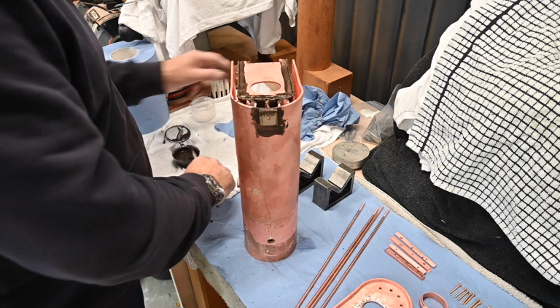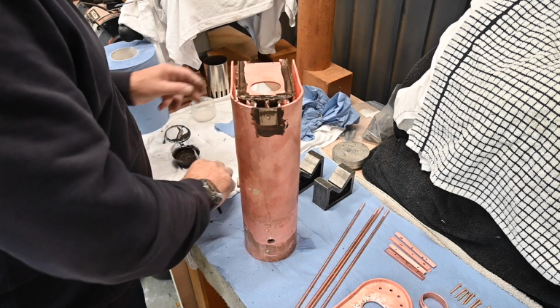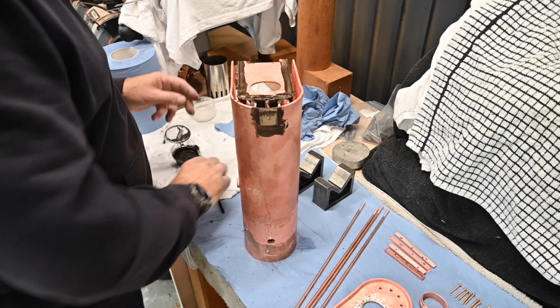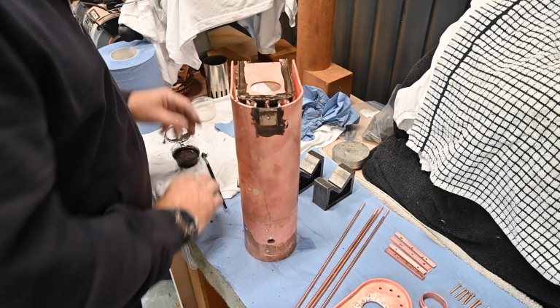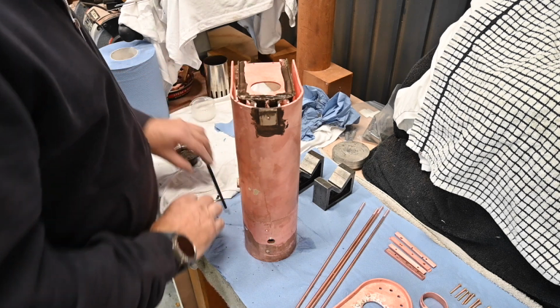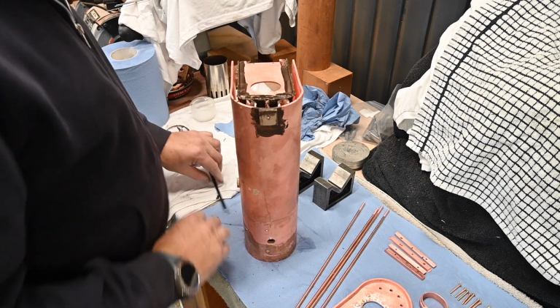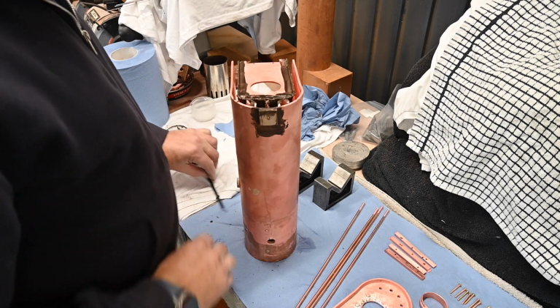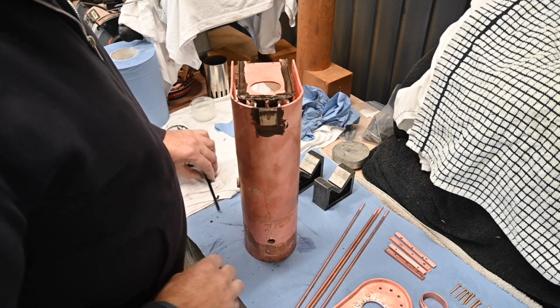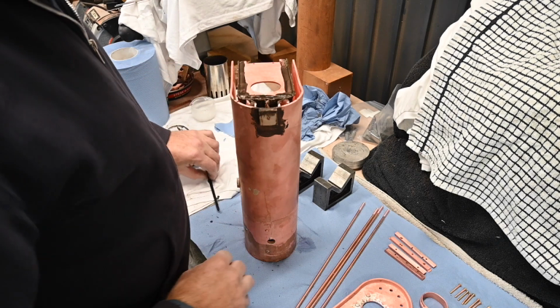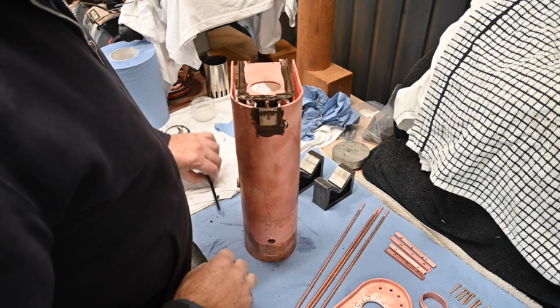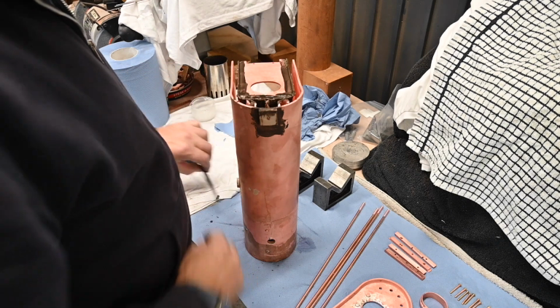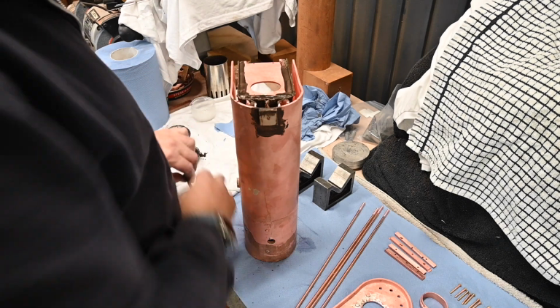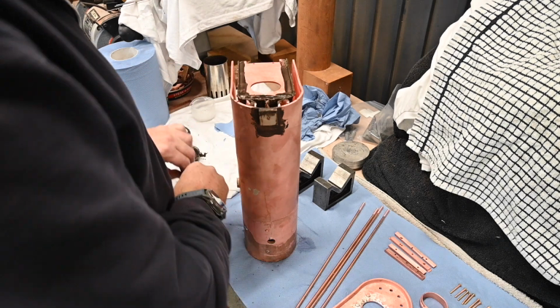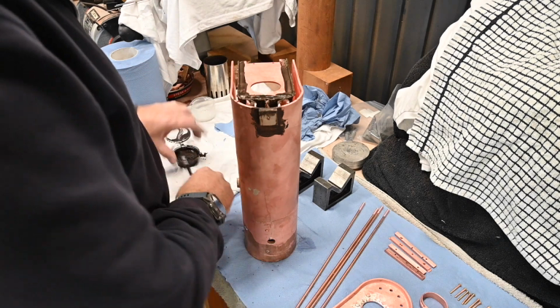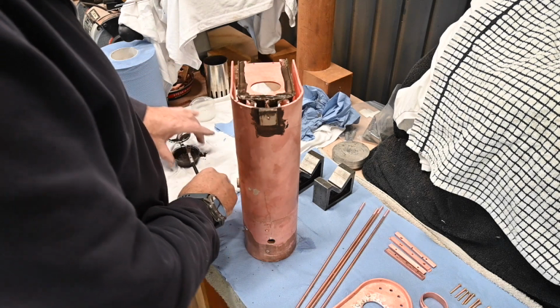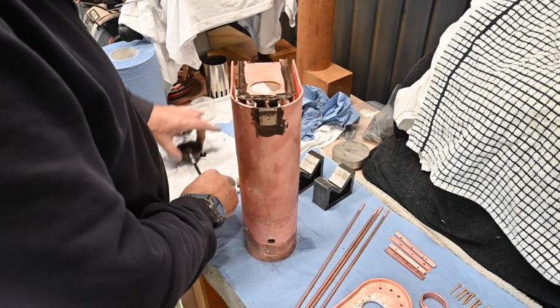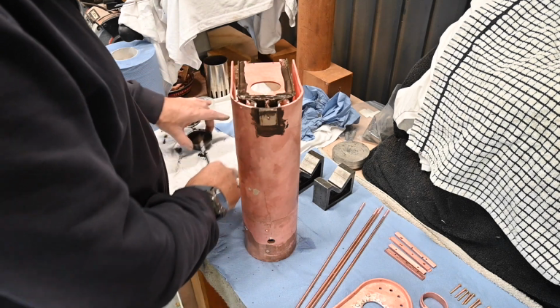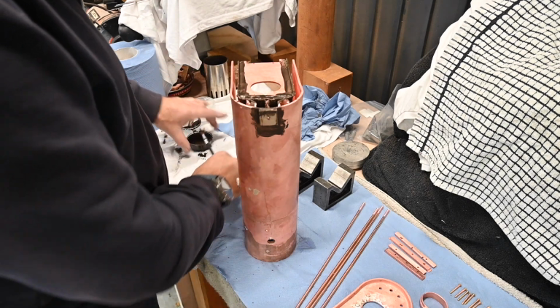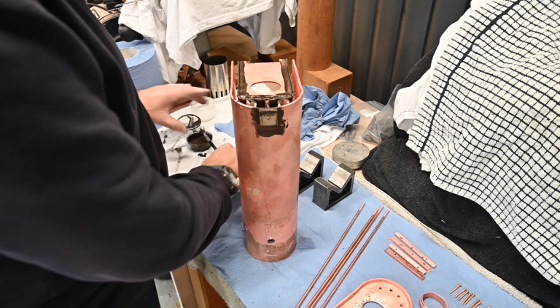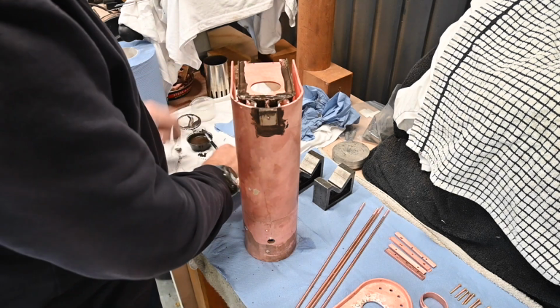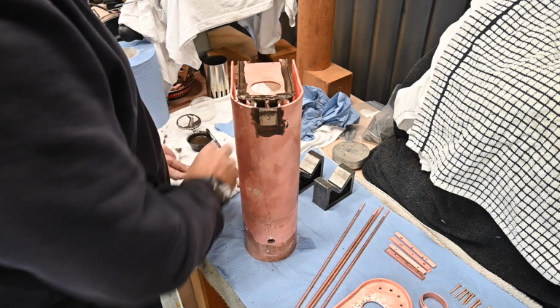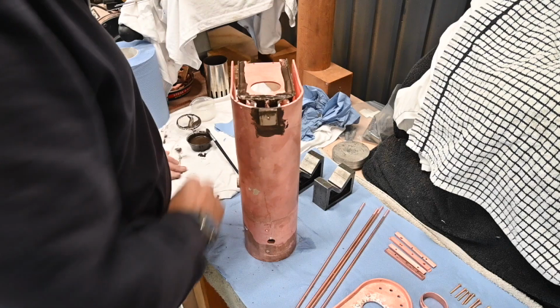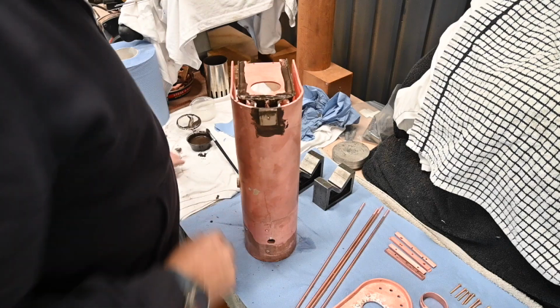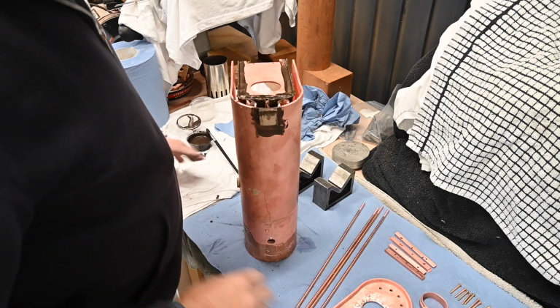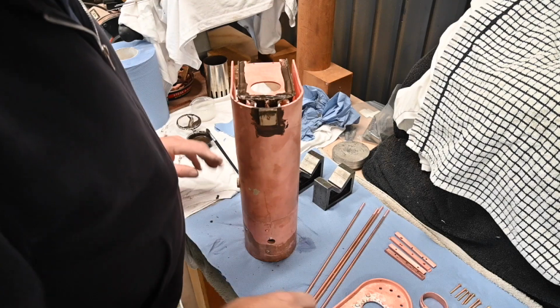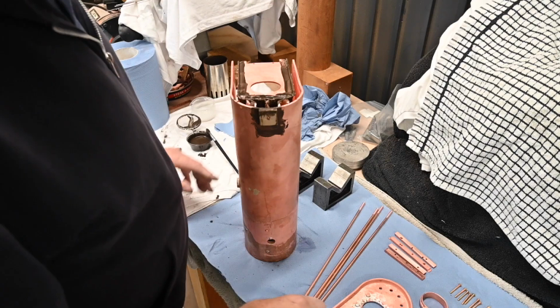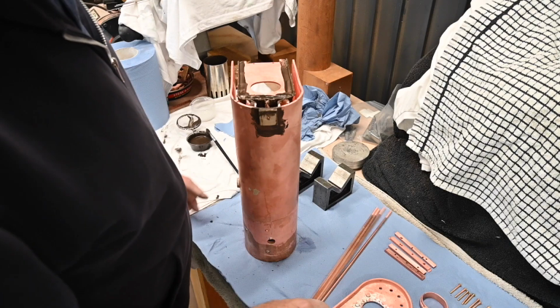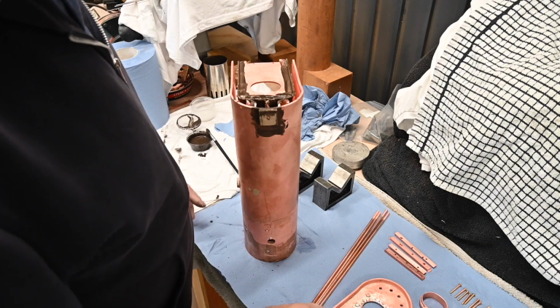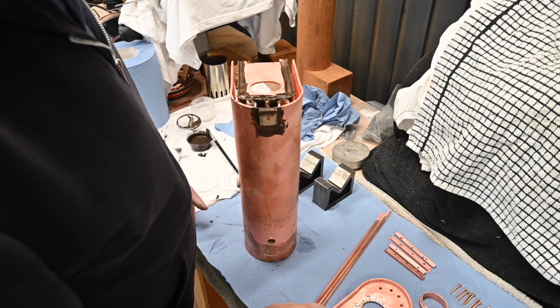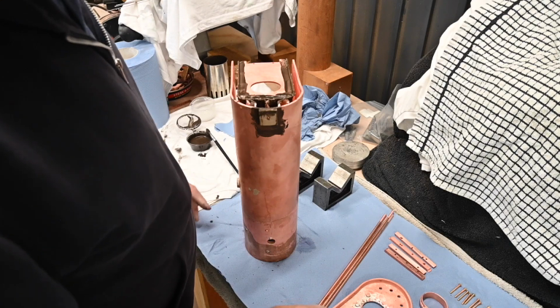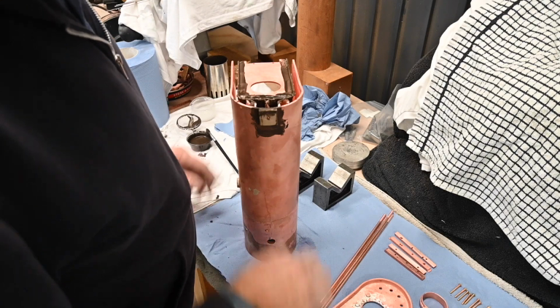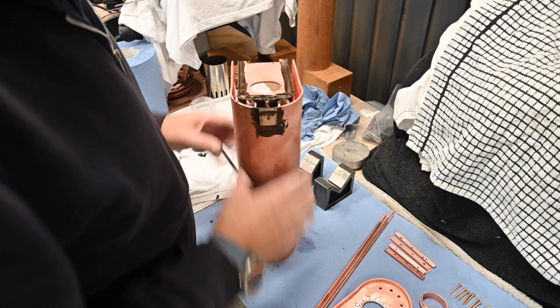Right, let's start with the foundation ring — we'll start assembling the foundation ring.